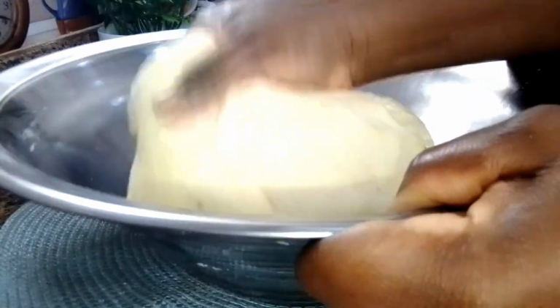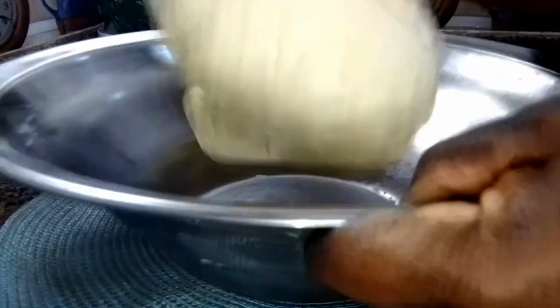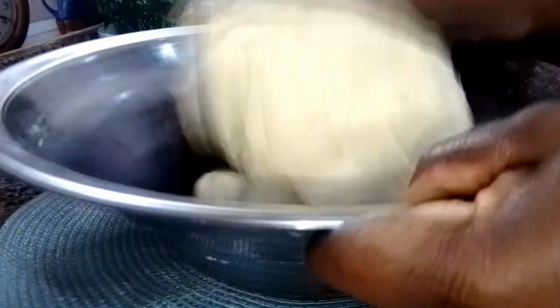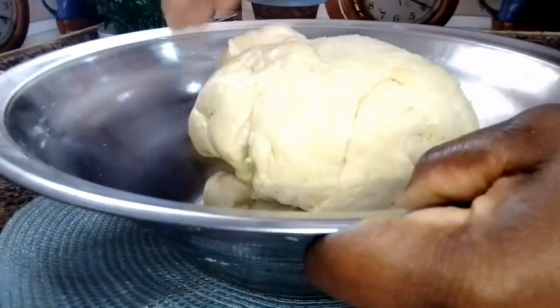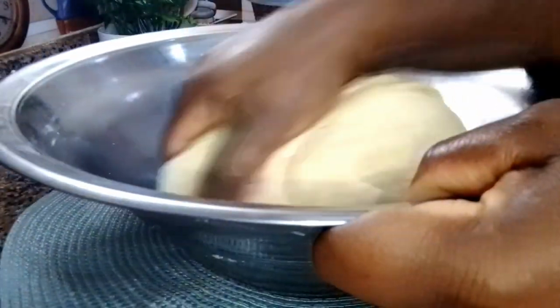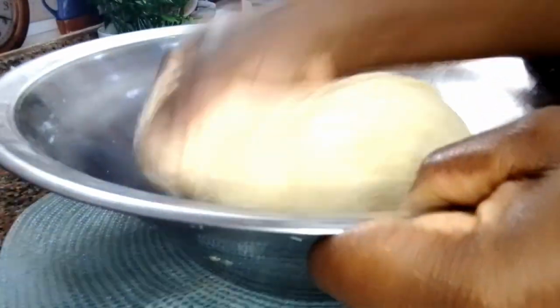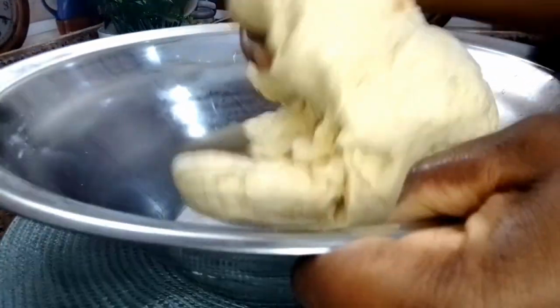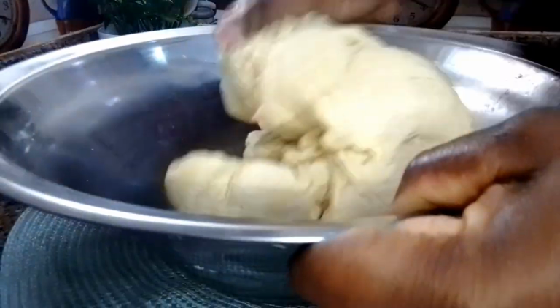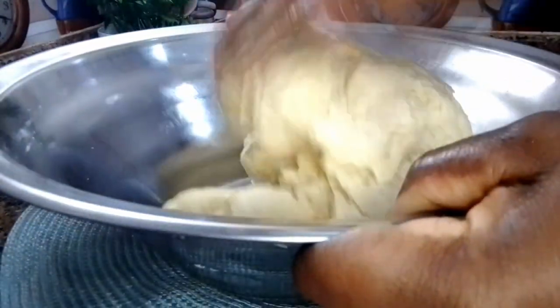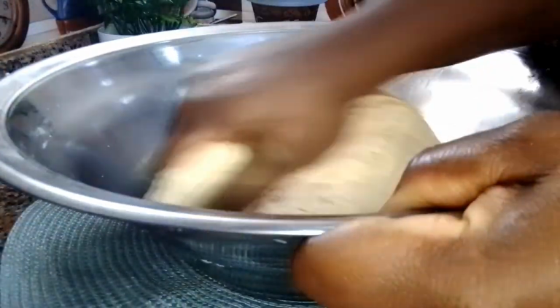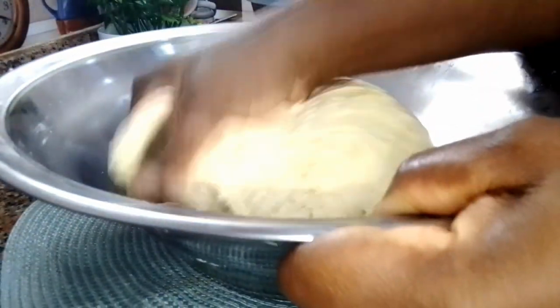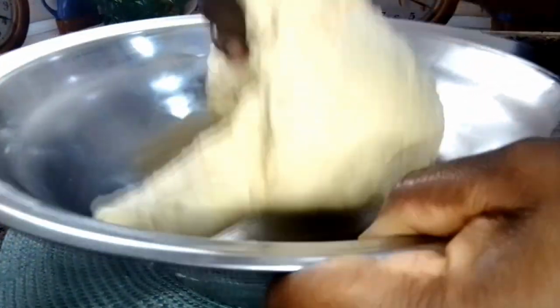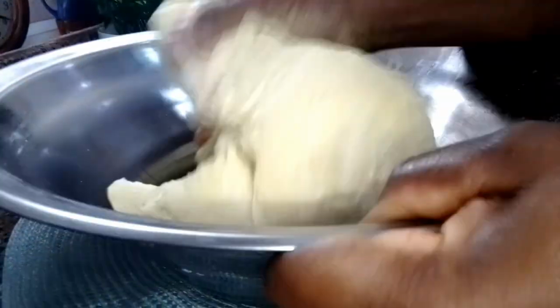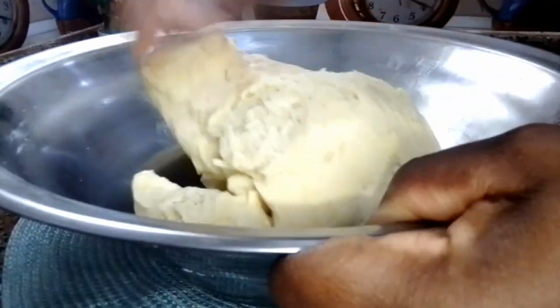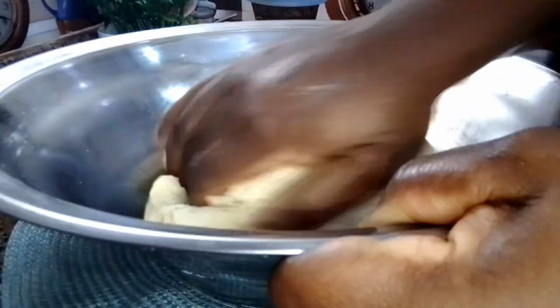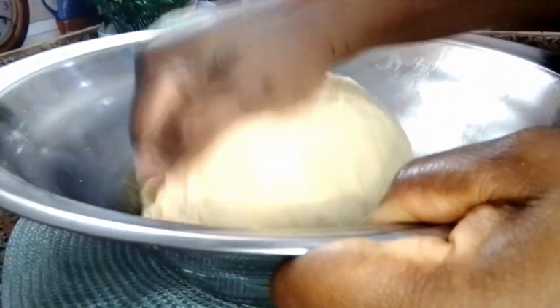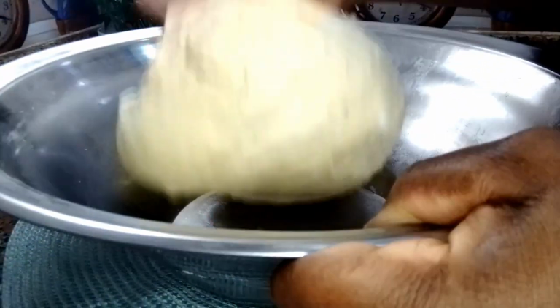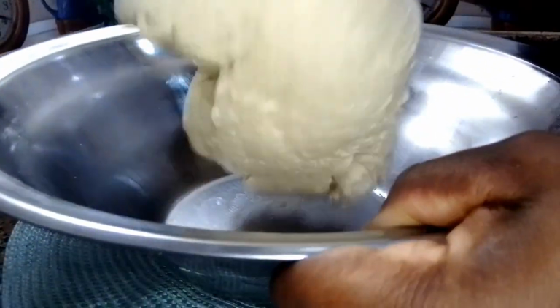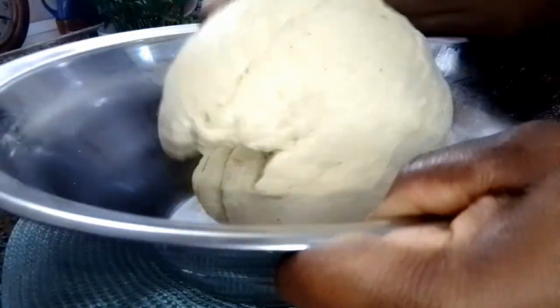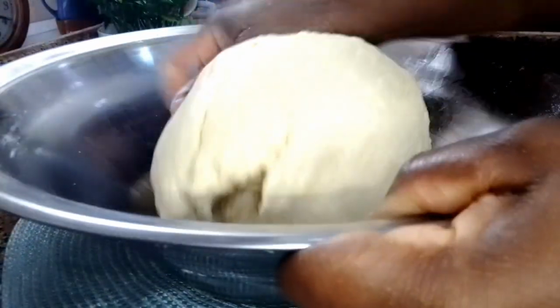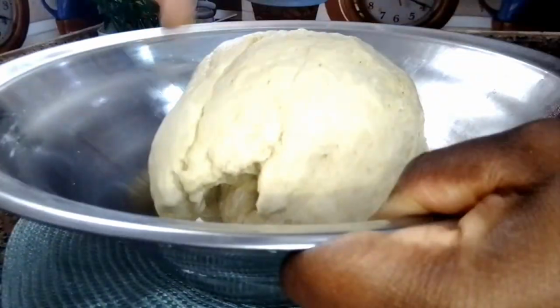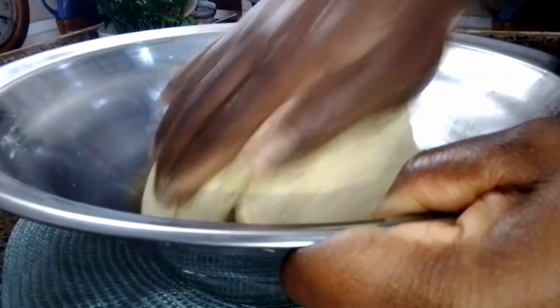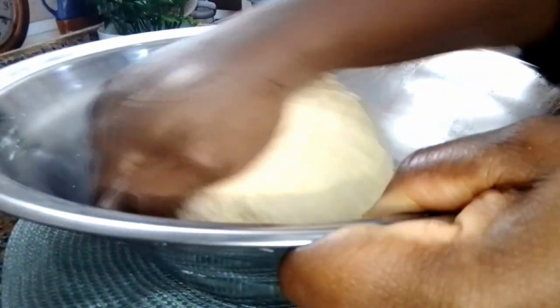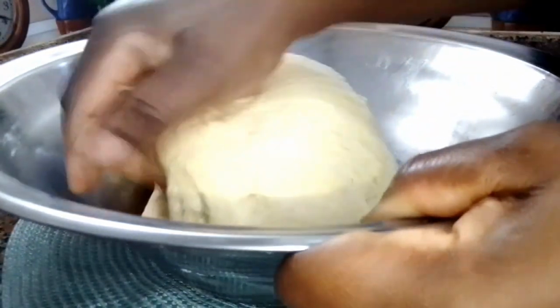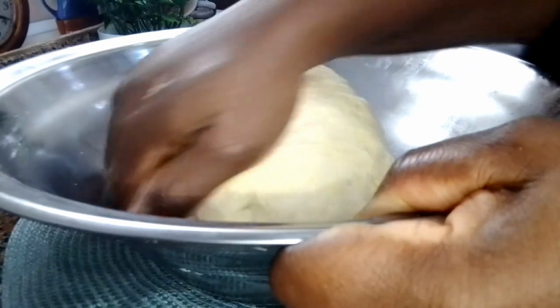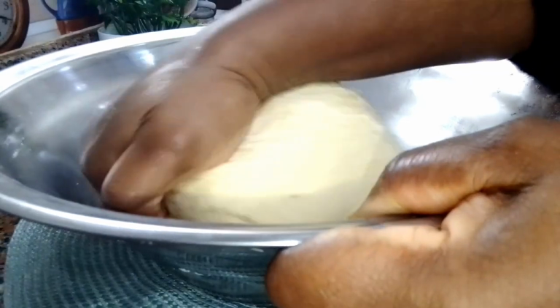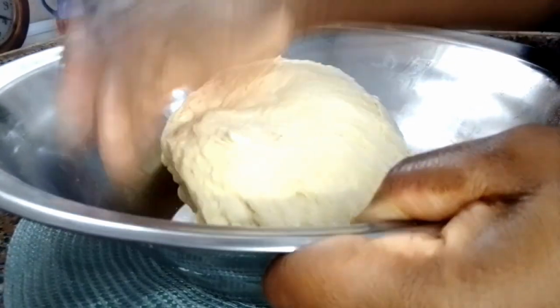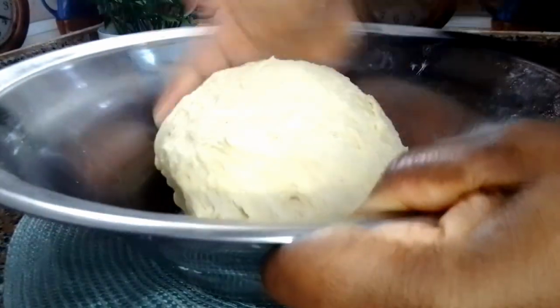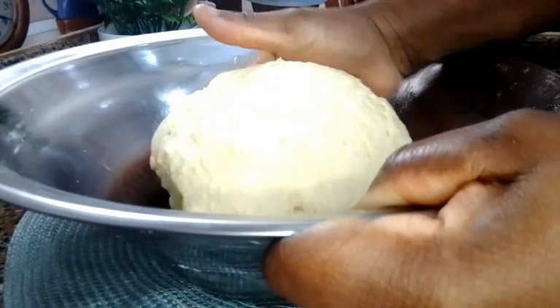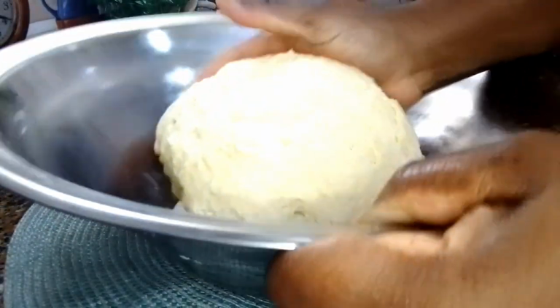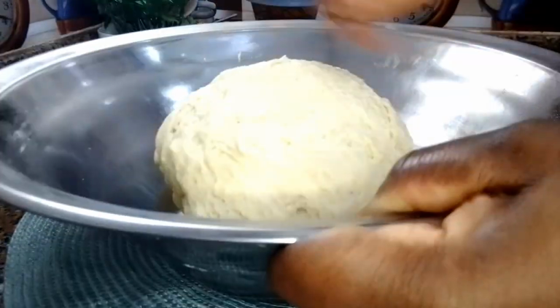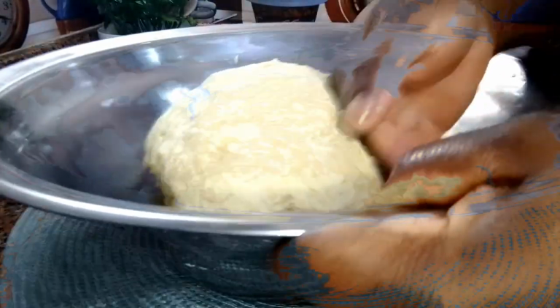Once I achieve a dough like this, I will cover with plastic wrap and allow to rest for about 15 to 30 minutes.